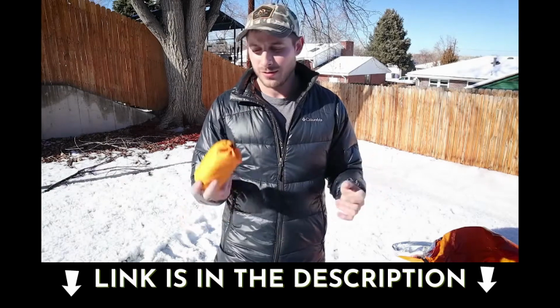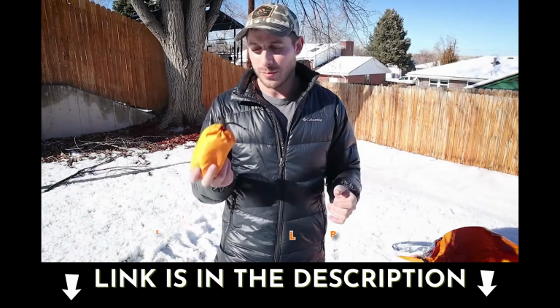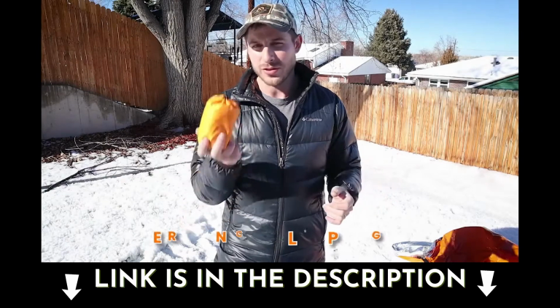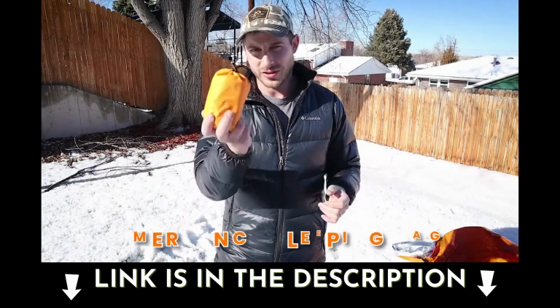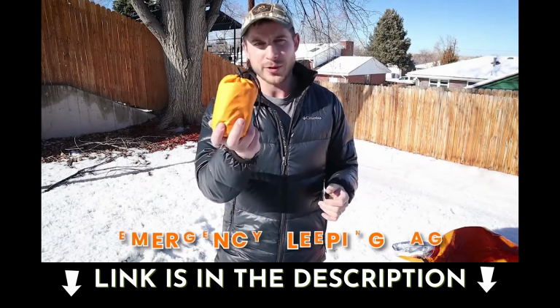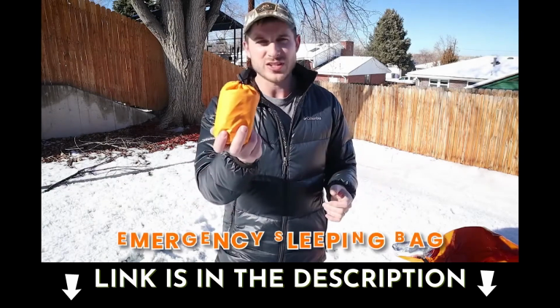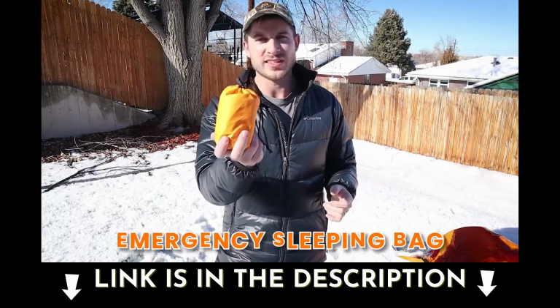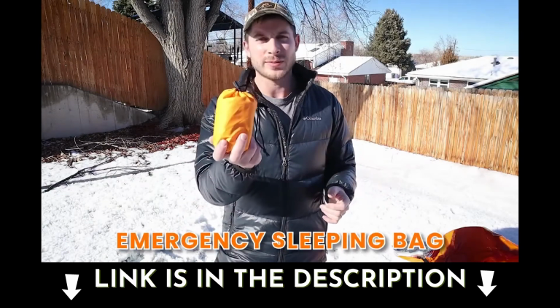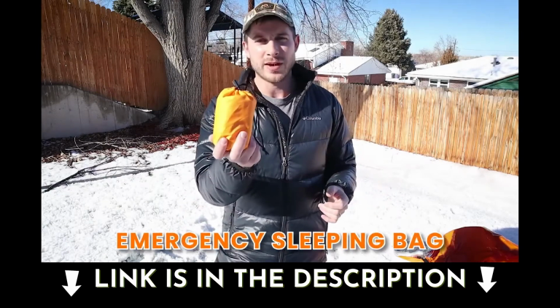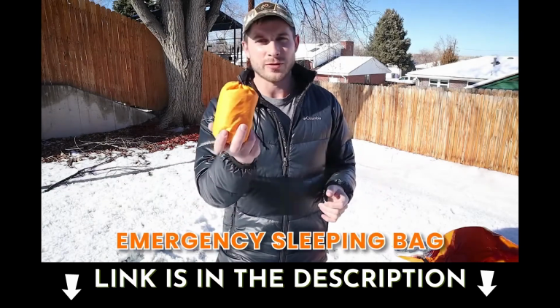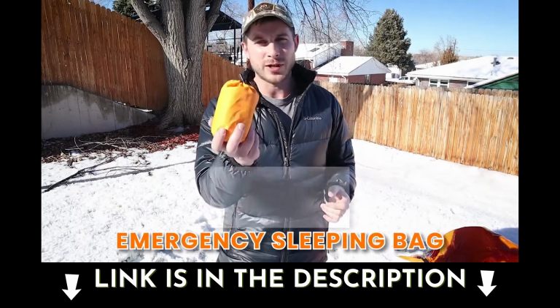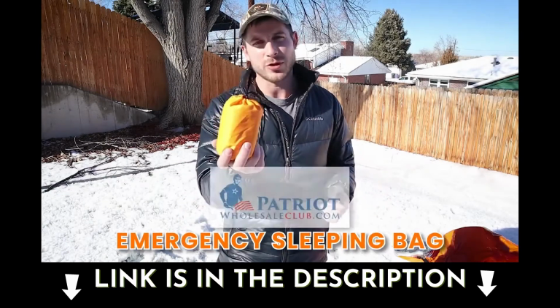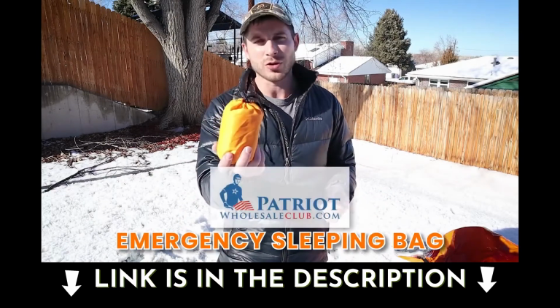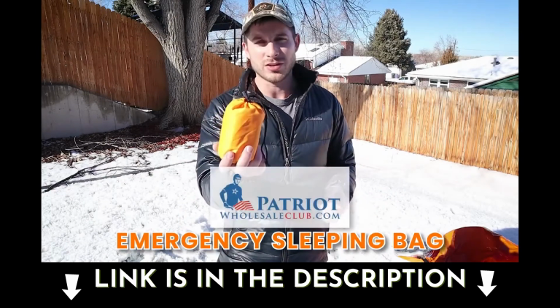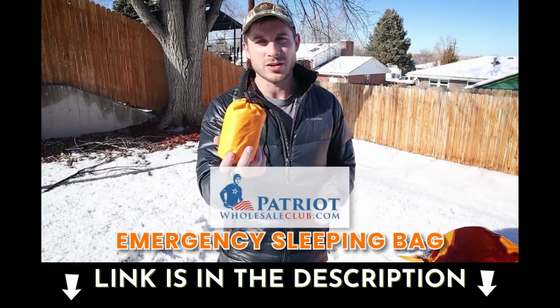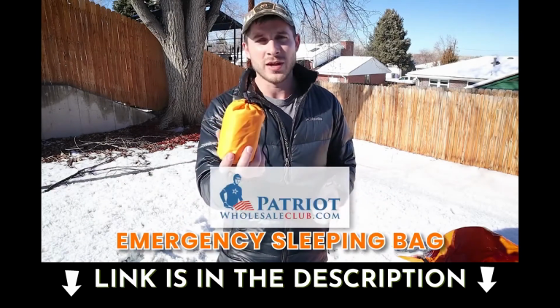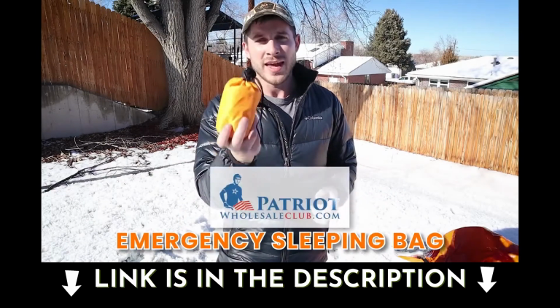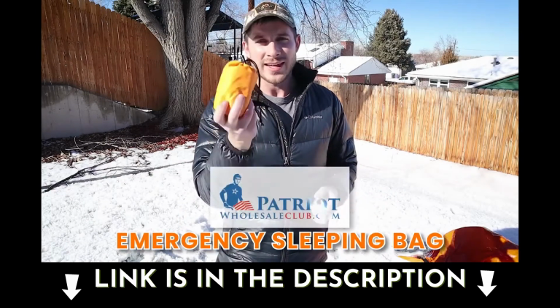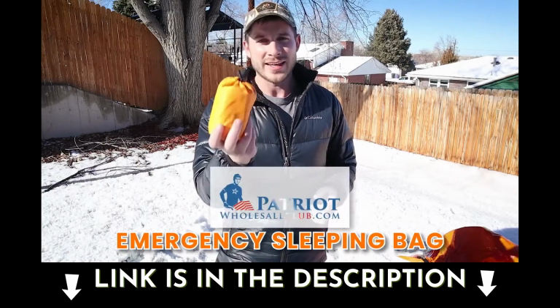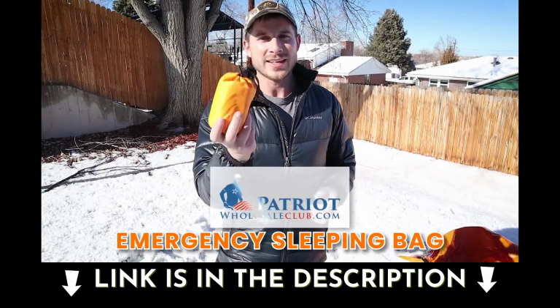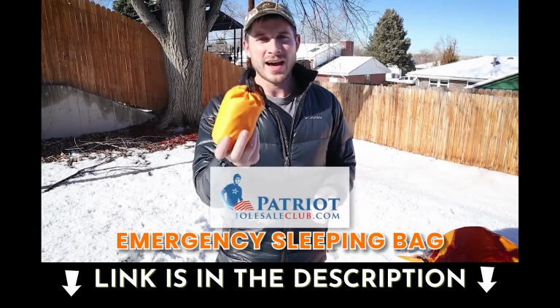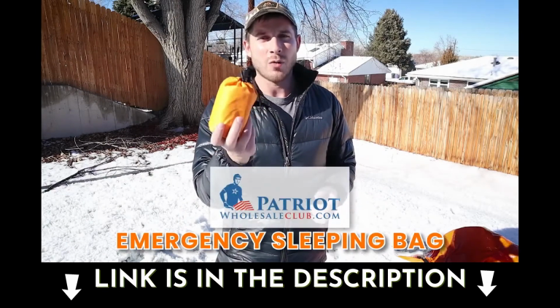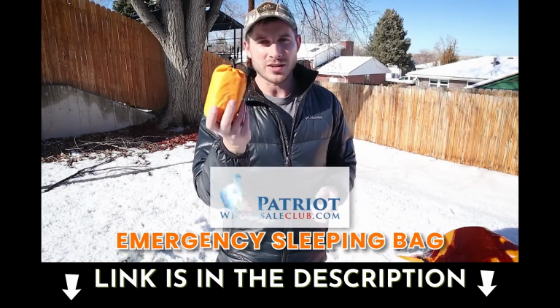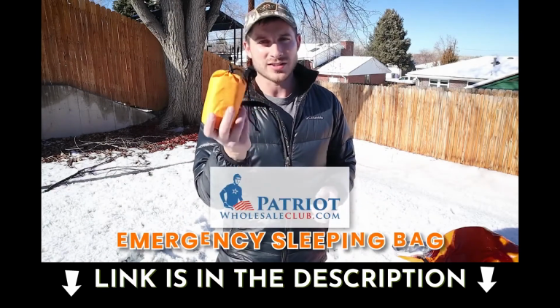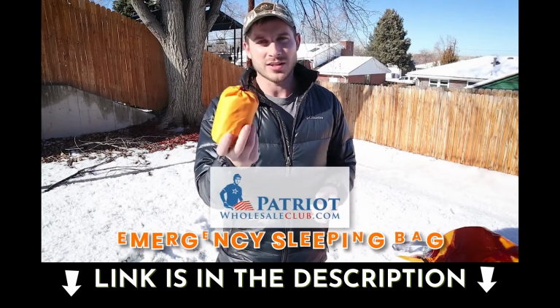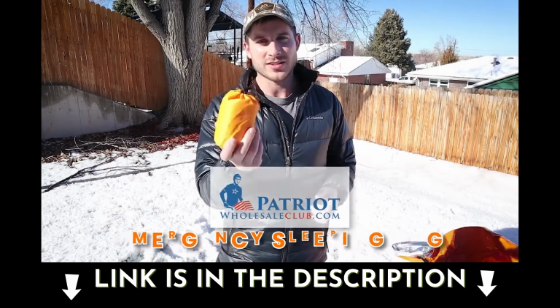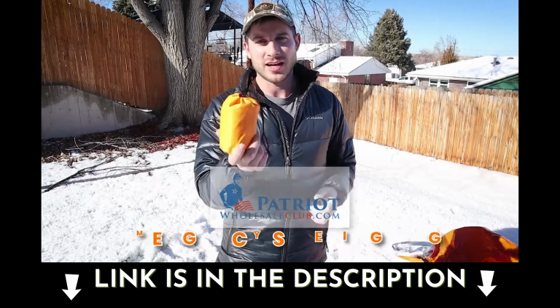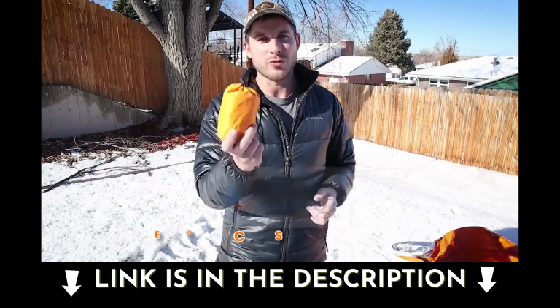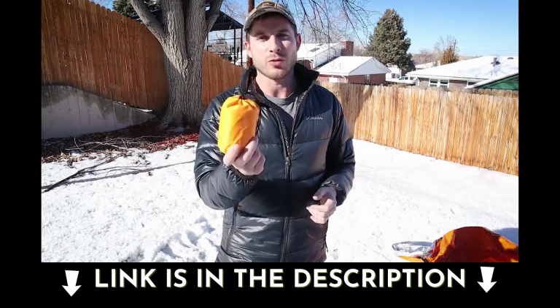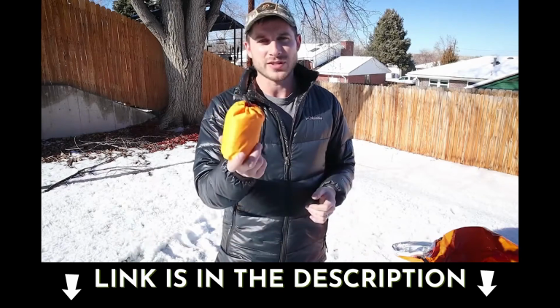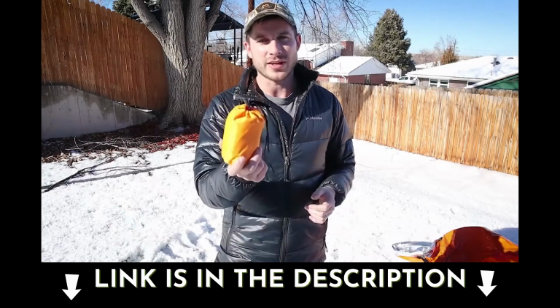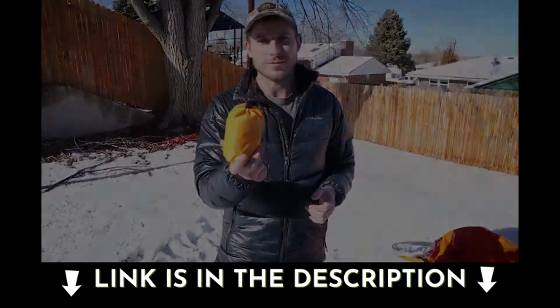Remember, this is the Emergency Sleeping Bag from Patriot Wholesale Club. Get it now while it's still on discount before we sell out.